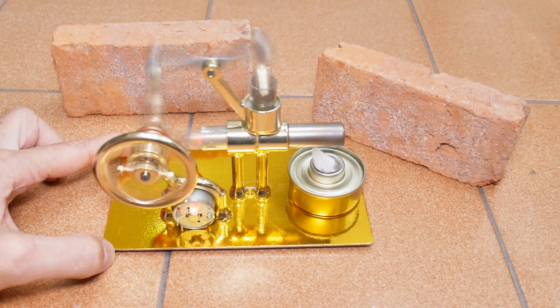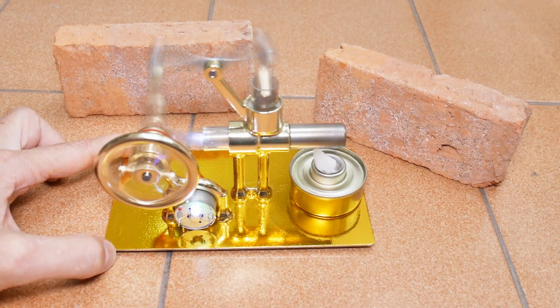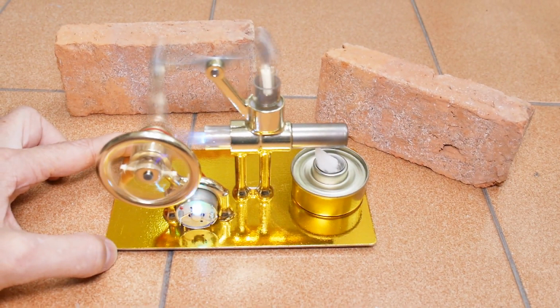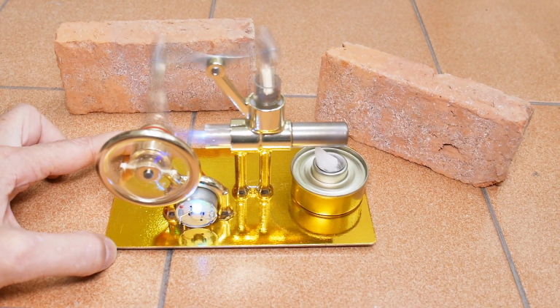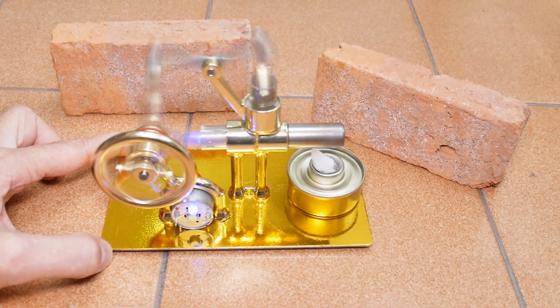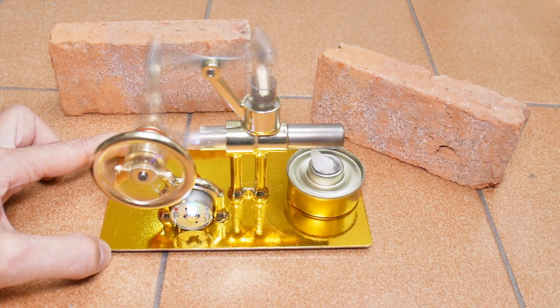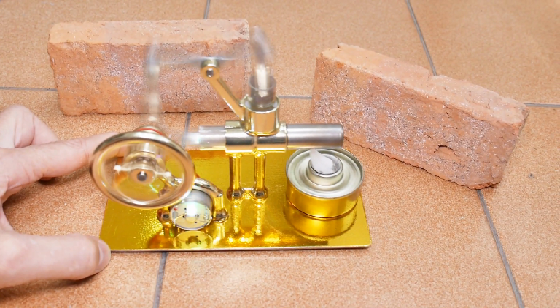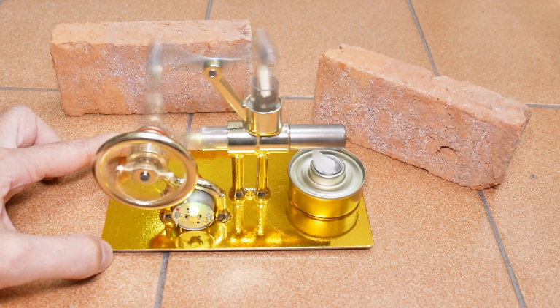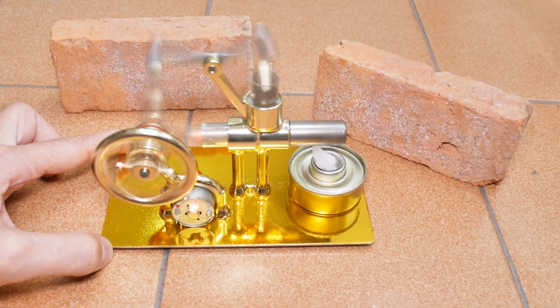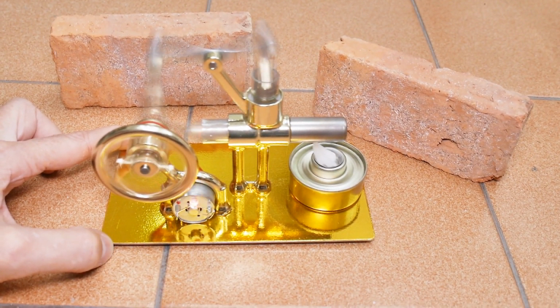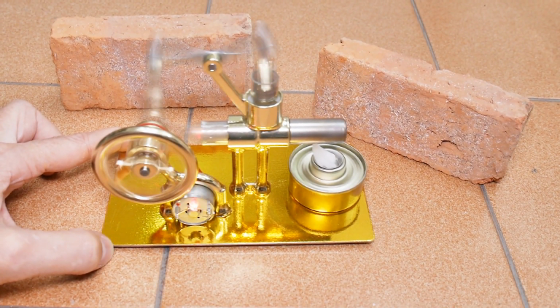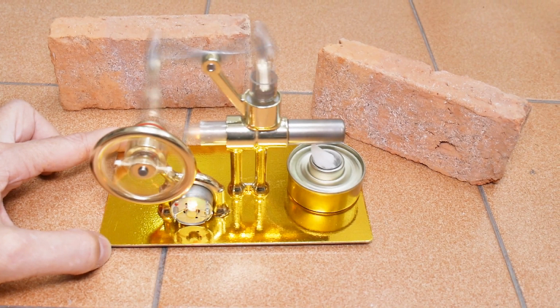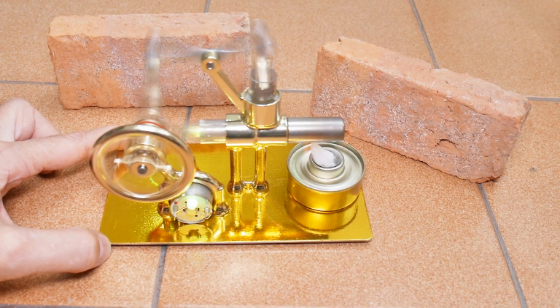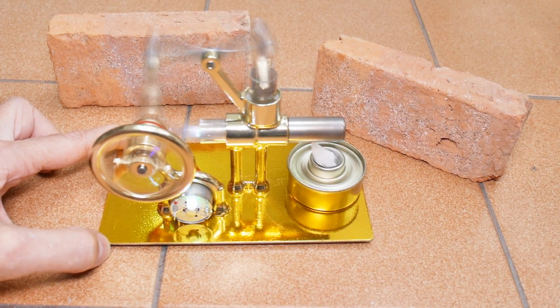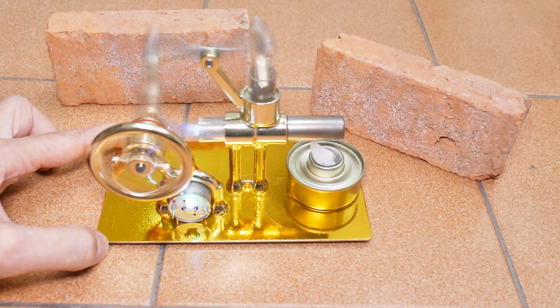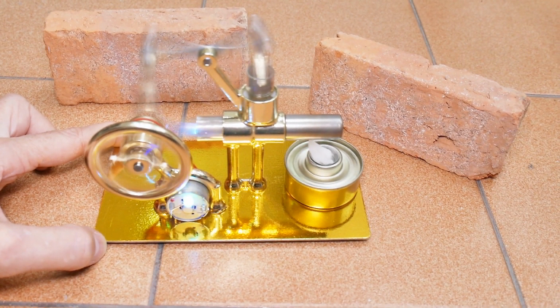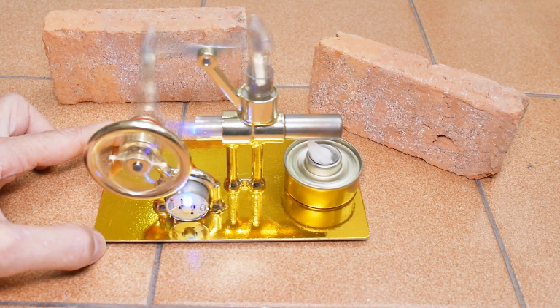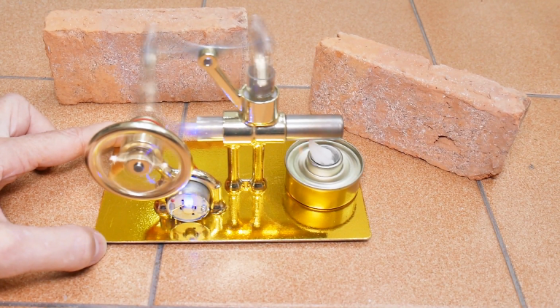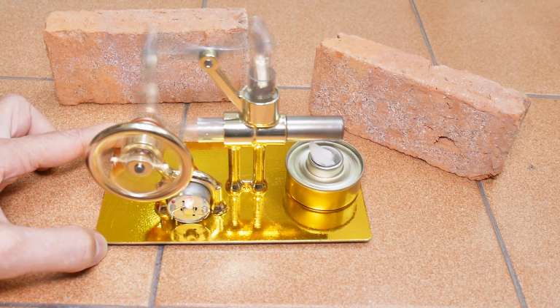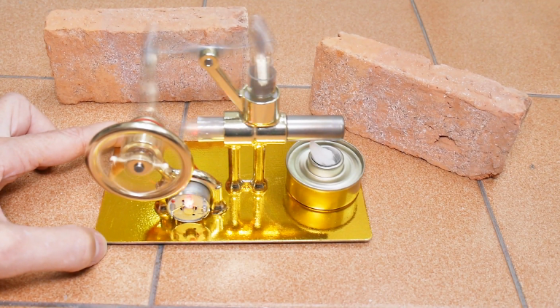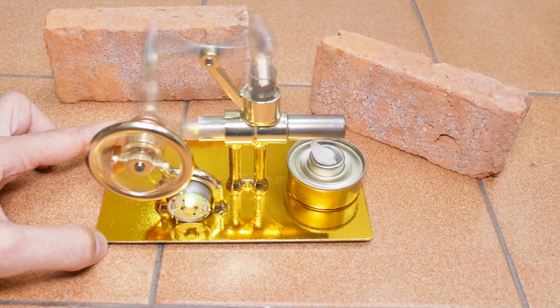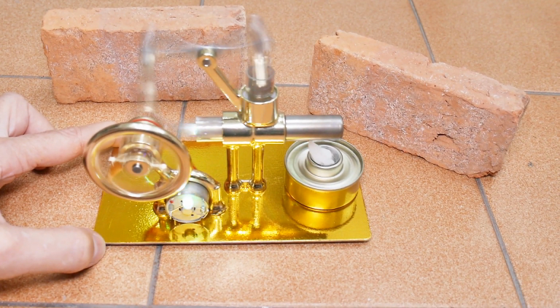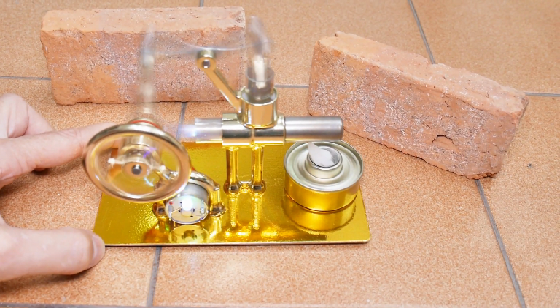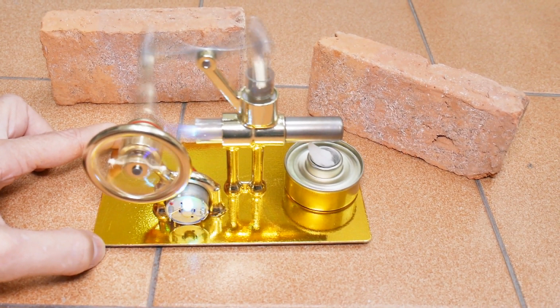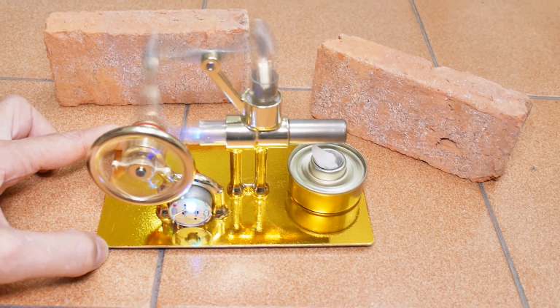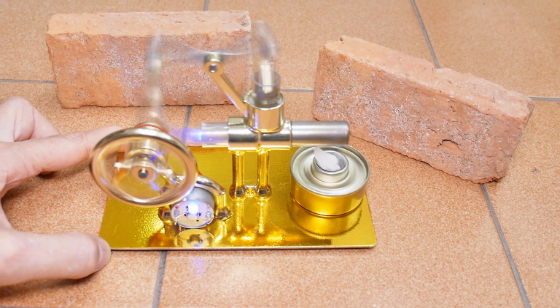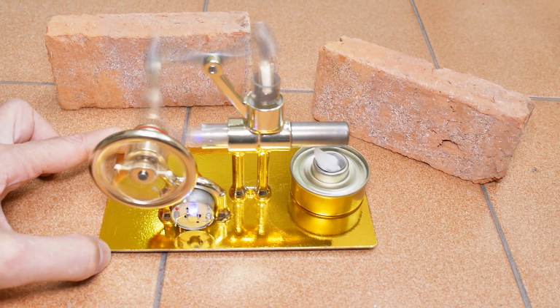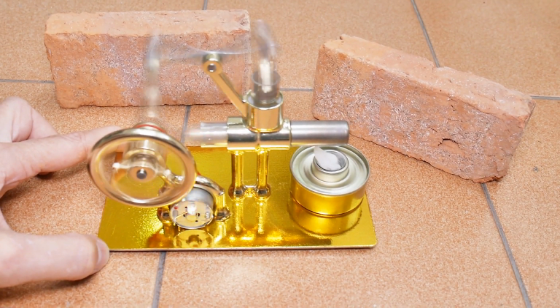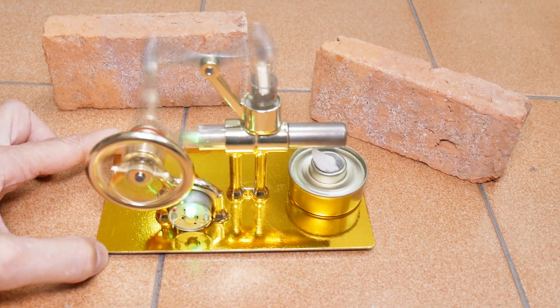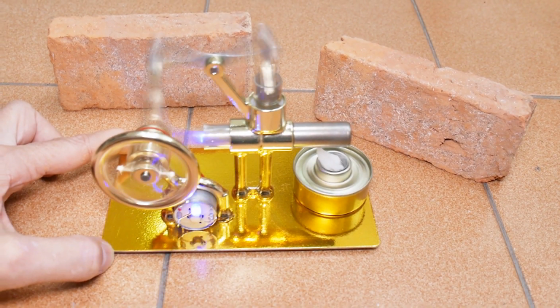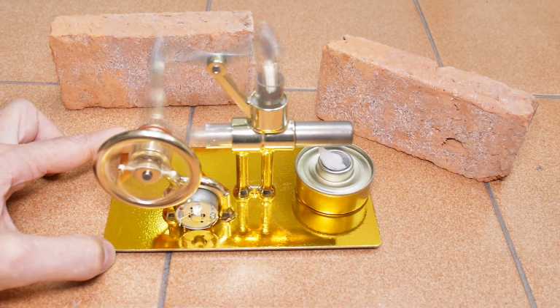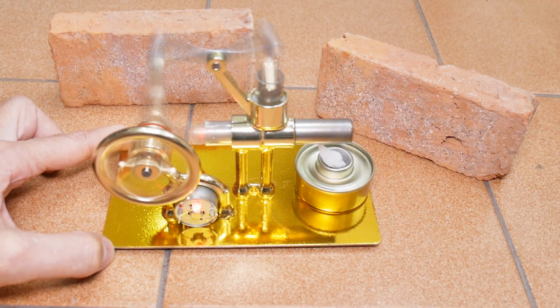Okay, well that's it for this Stirling engine. I hope you found it useful and interesting in your home experimentation.